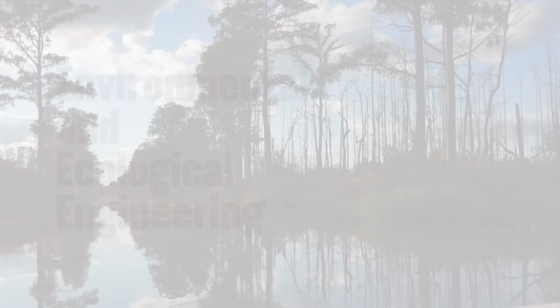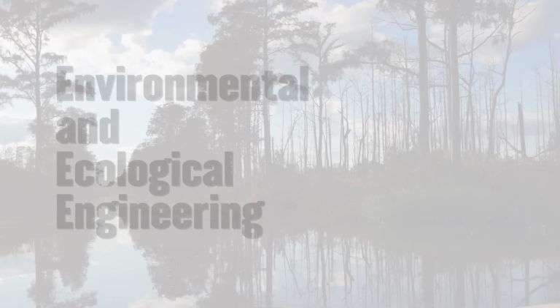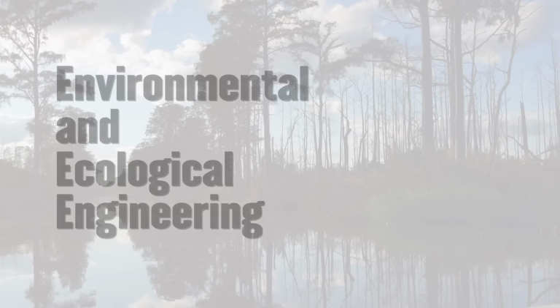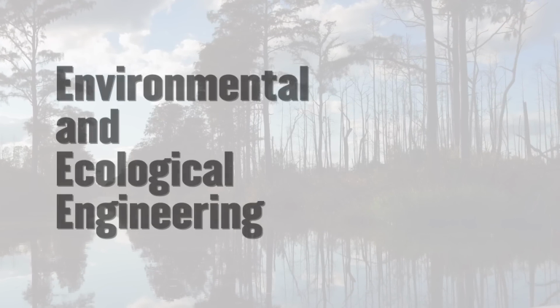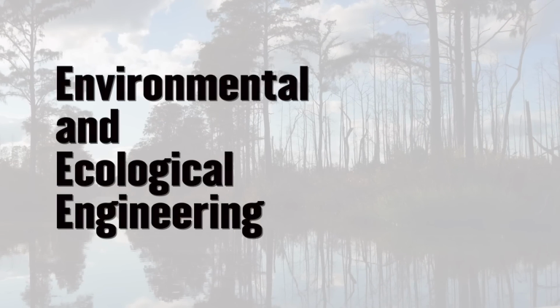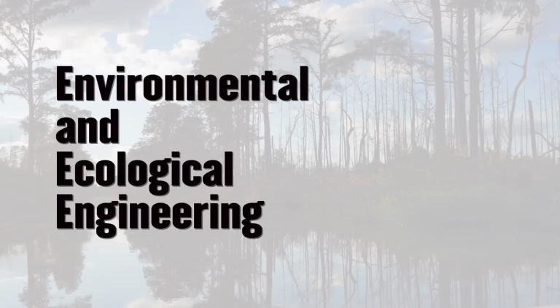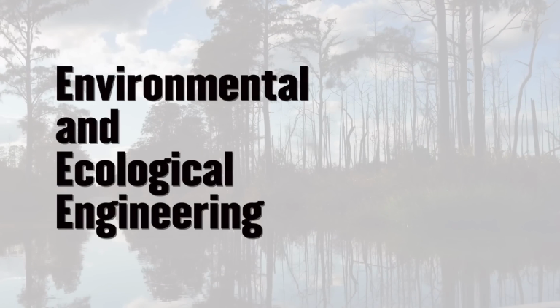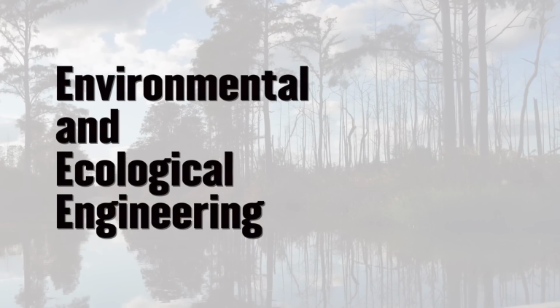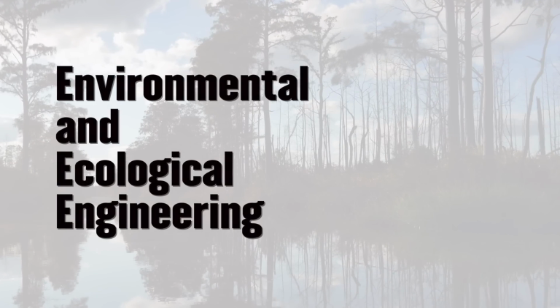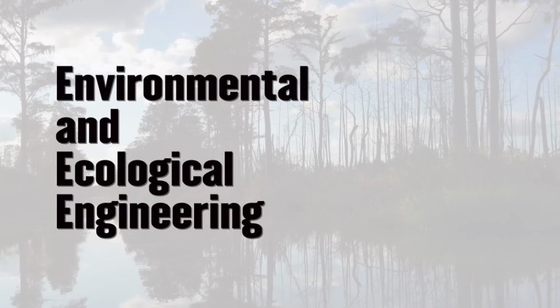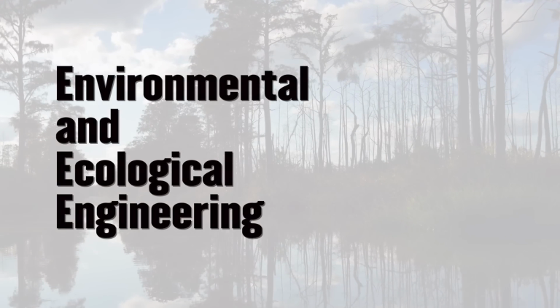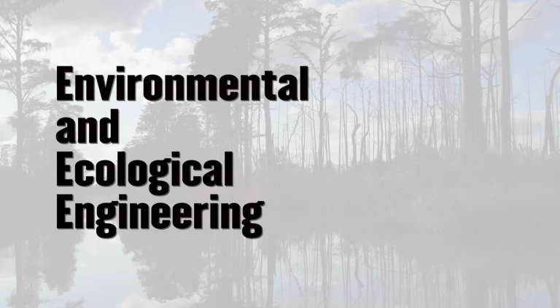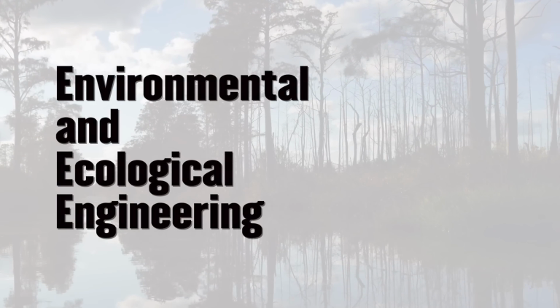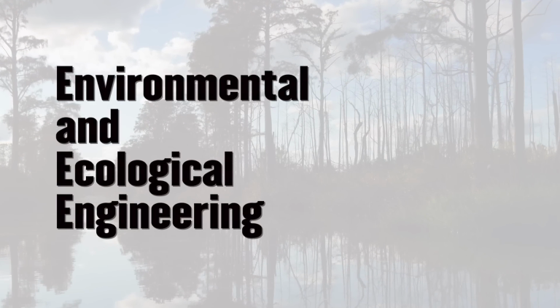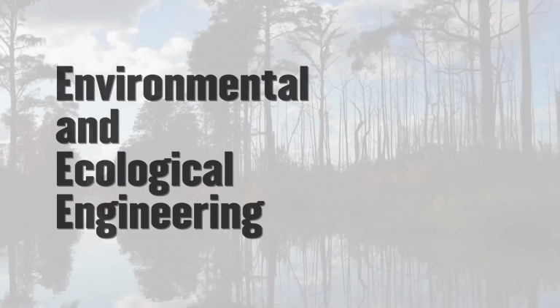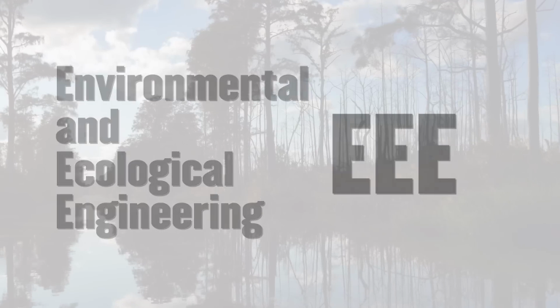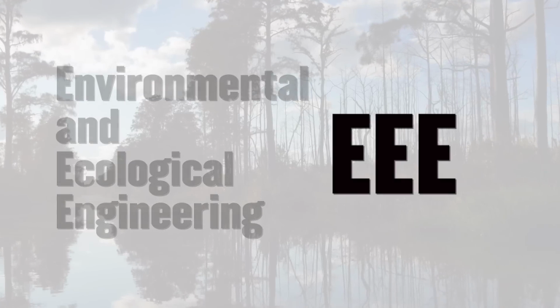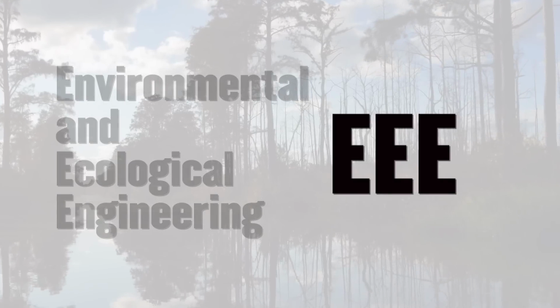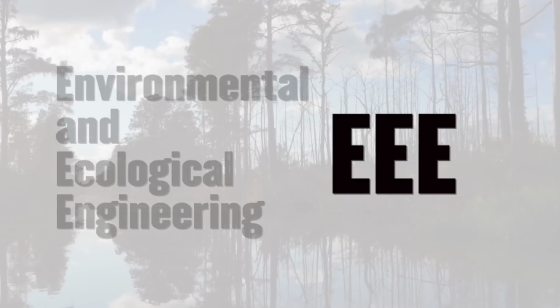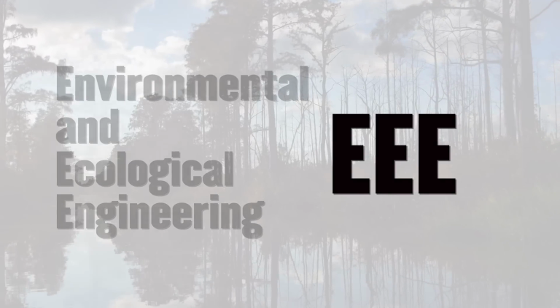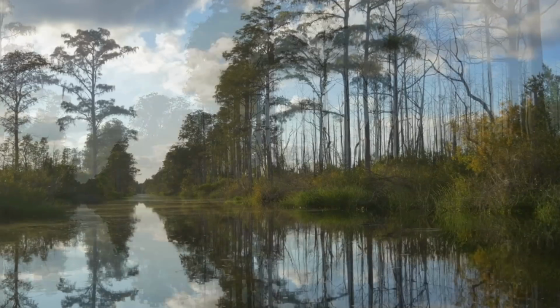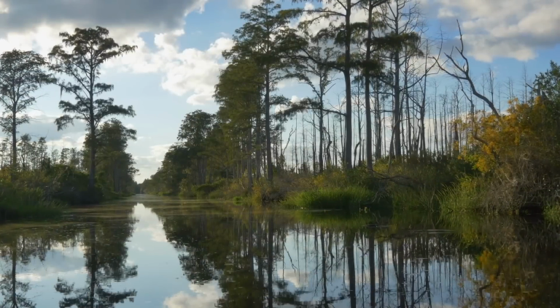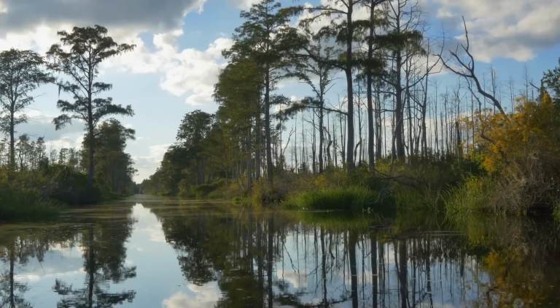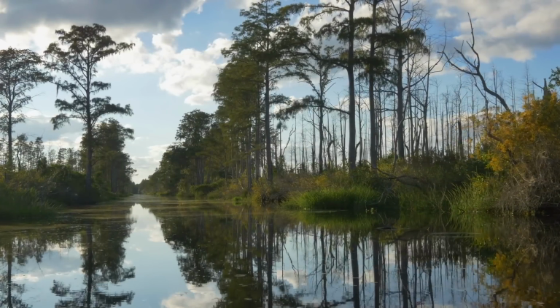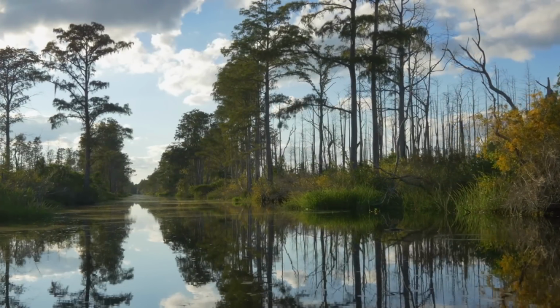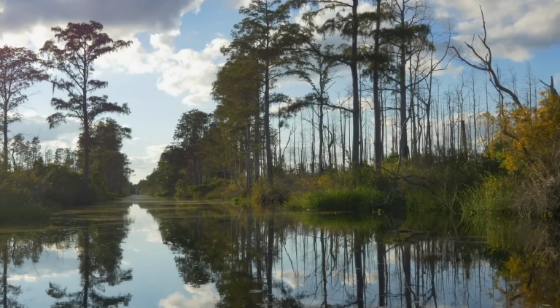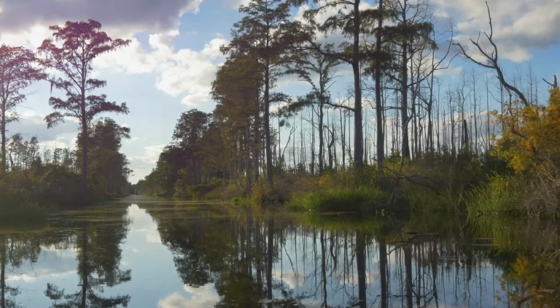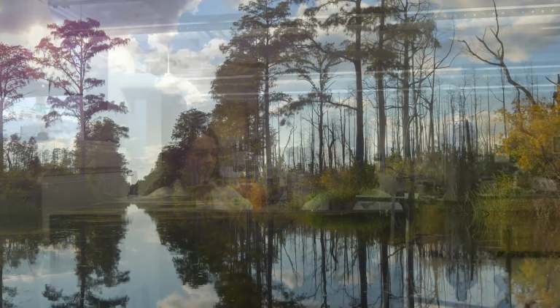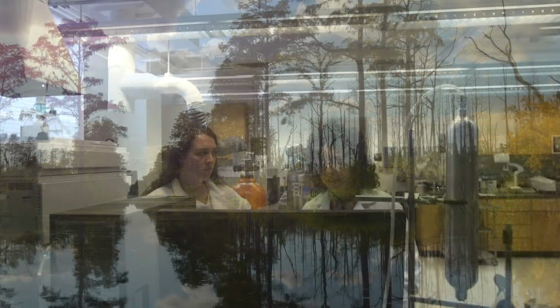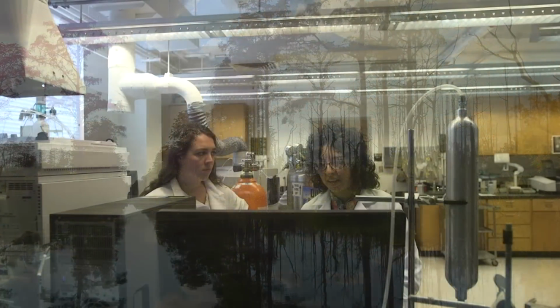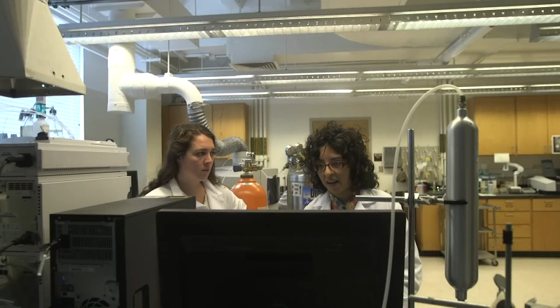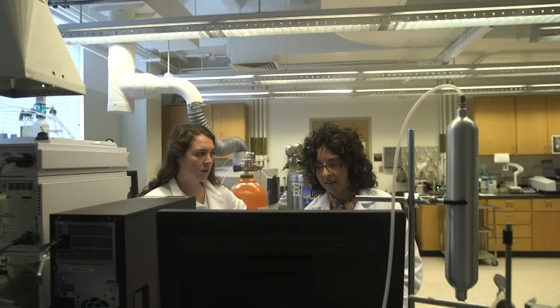Environmental and ecological engineering, or as we like to say, Triple E, is where passion for the environment meets Purdue Engineering.